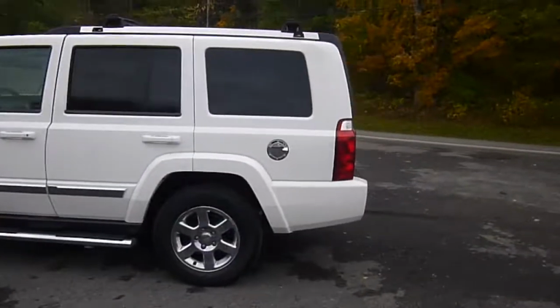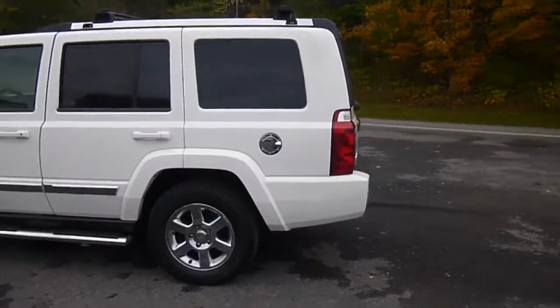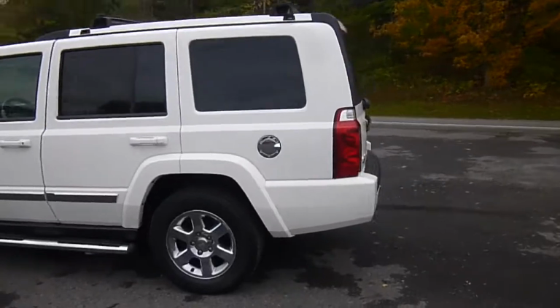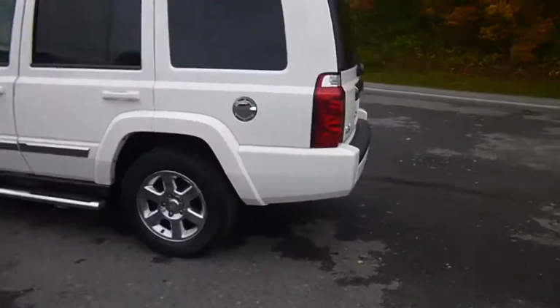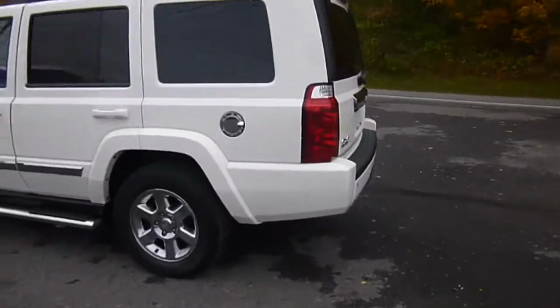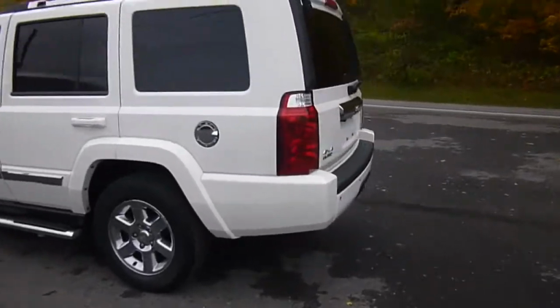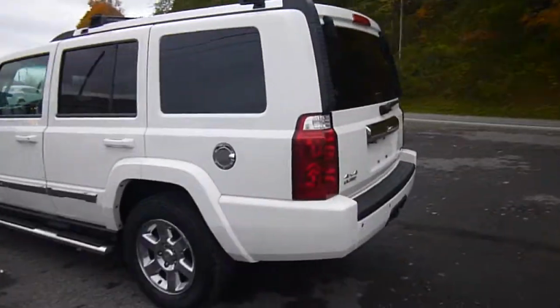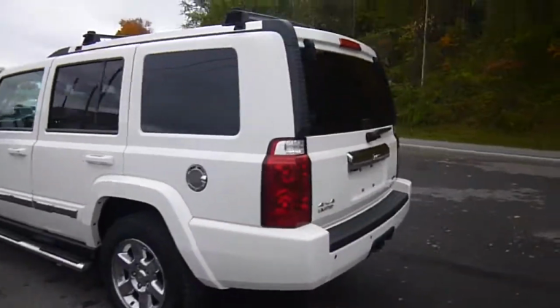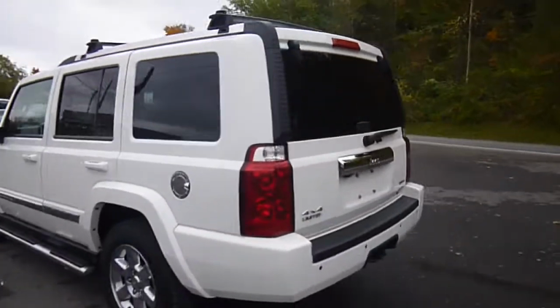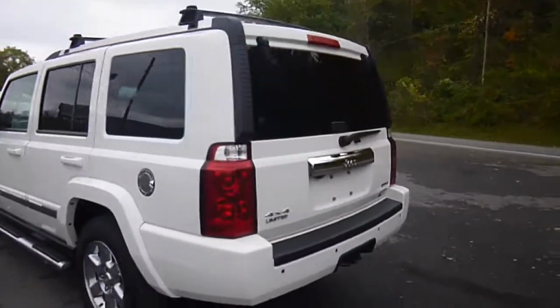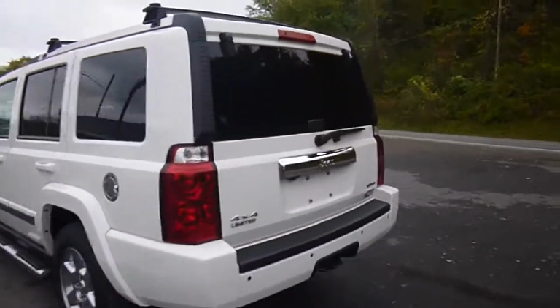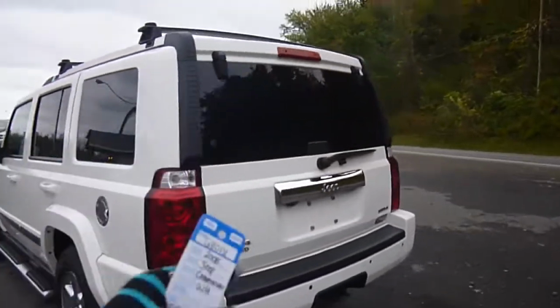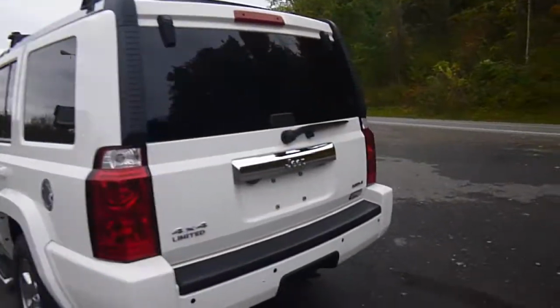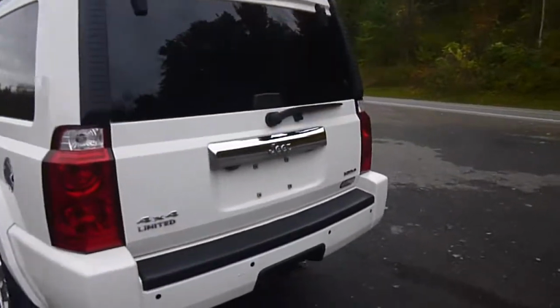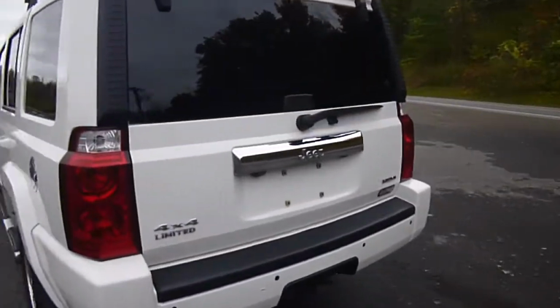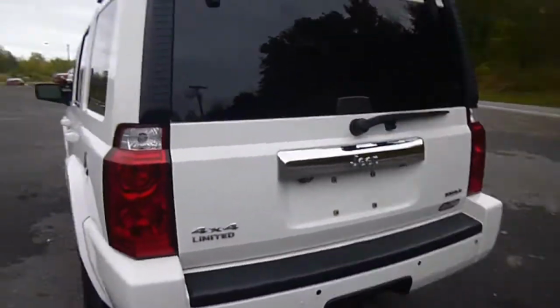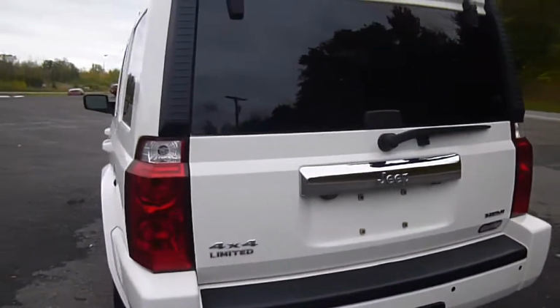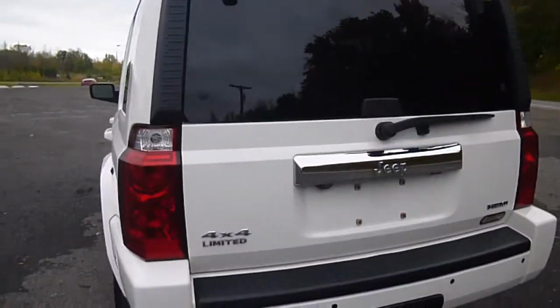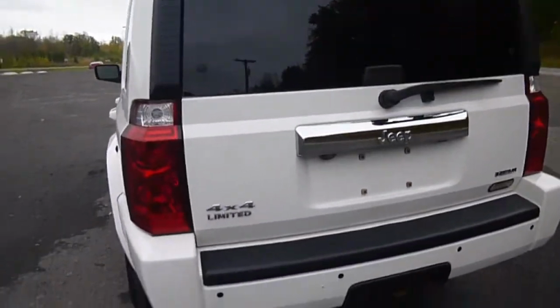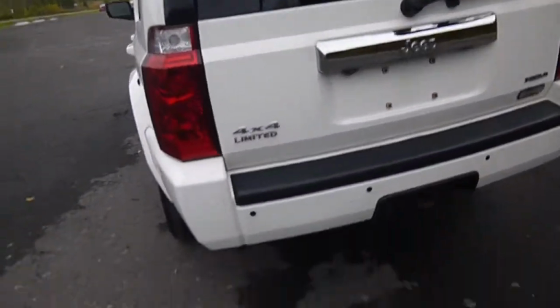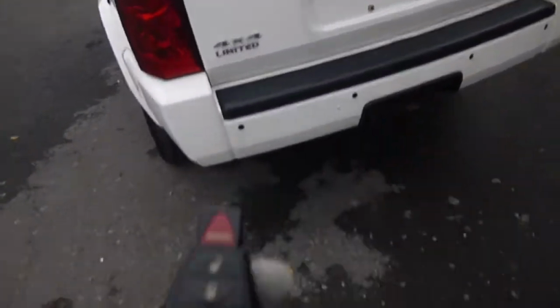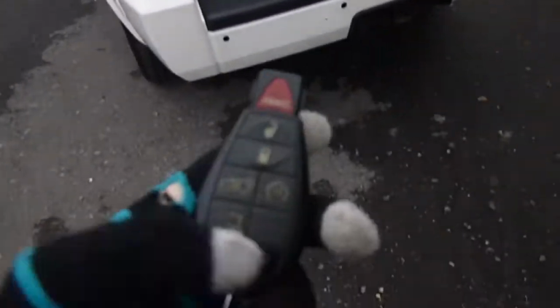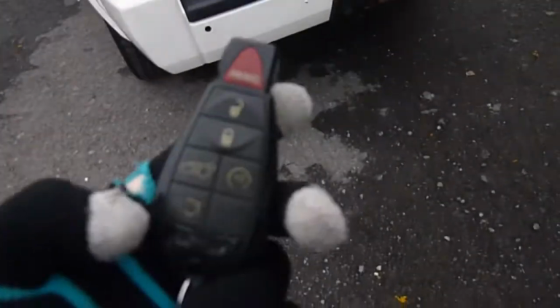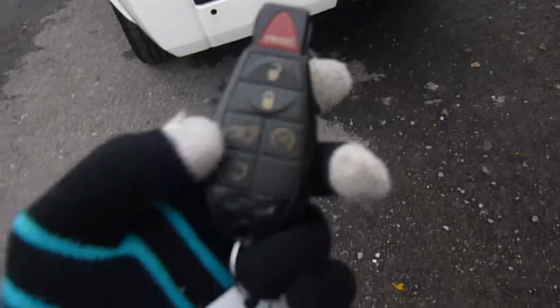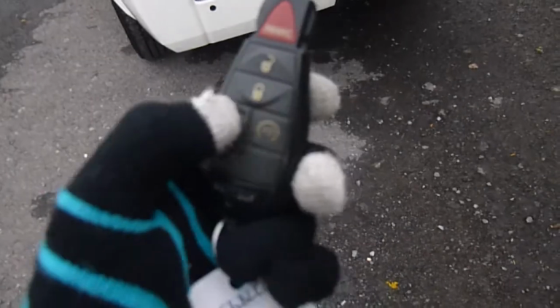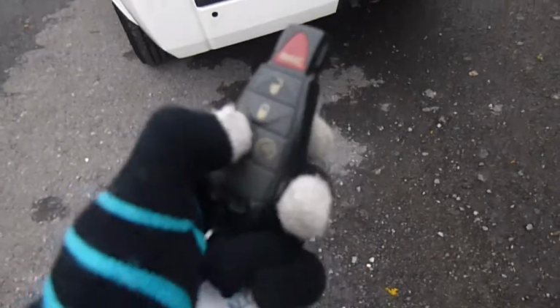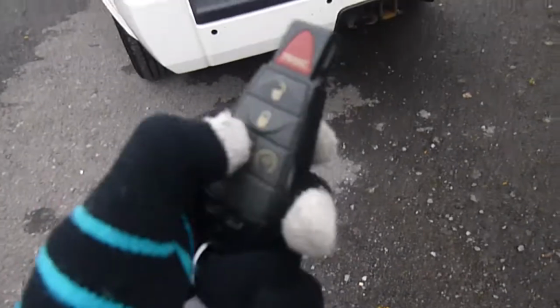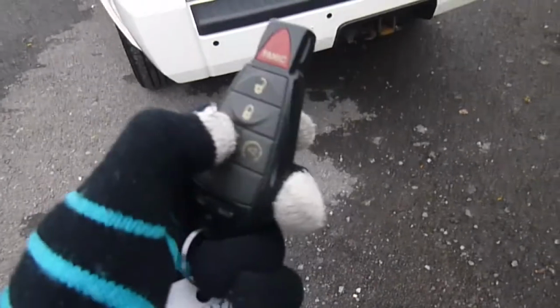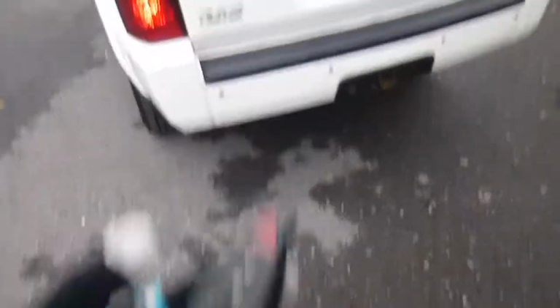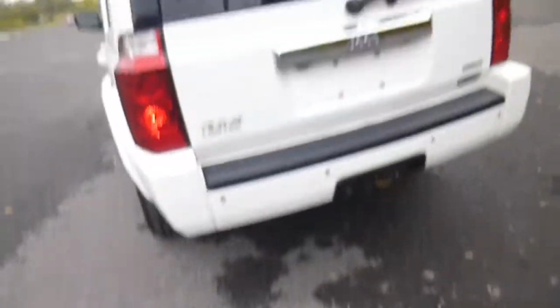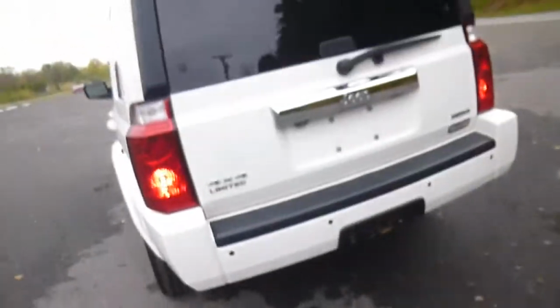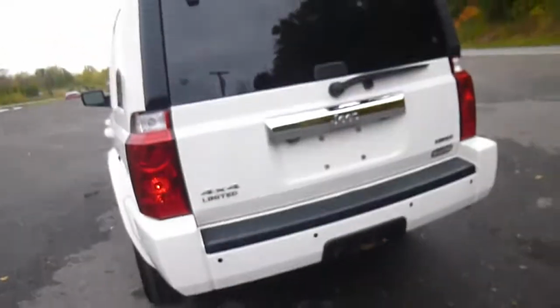Head over to the back here — power liftgate, backup camera. If you look at your key, there's a button to open the liftgate. You just press it twice.